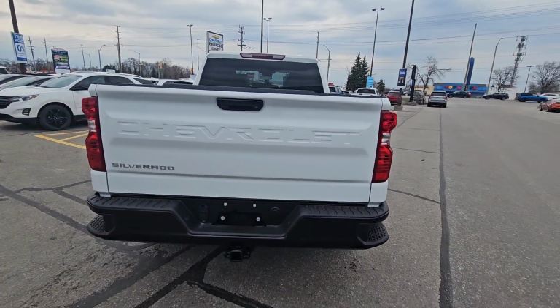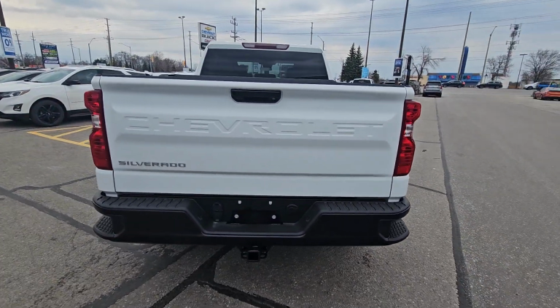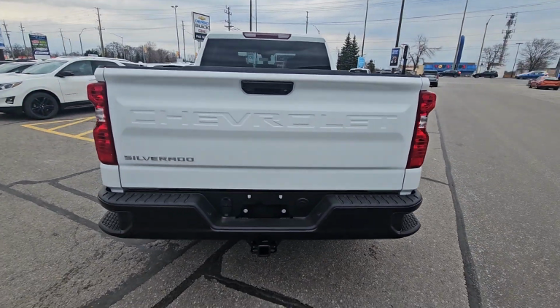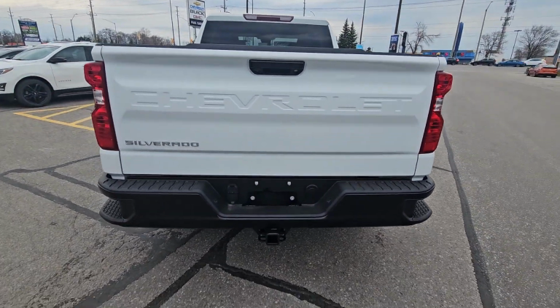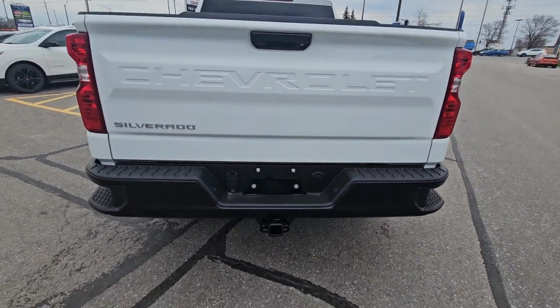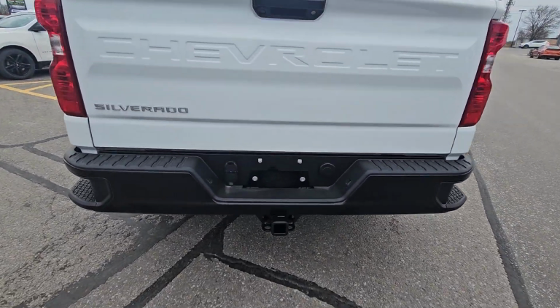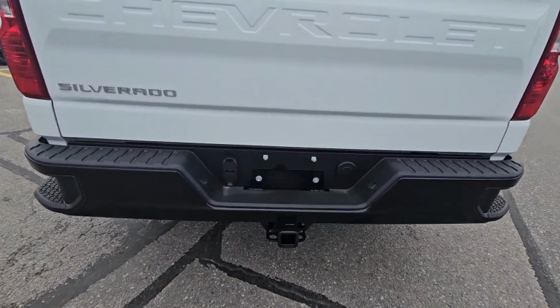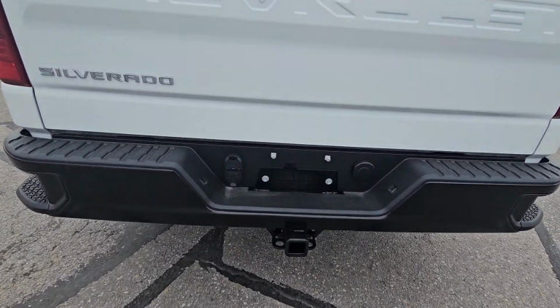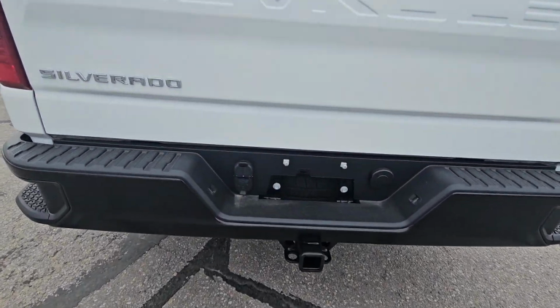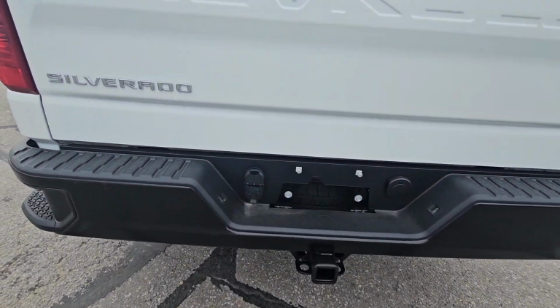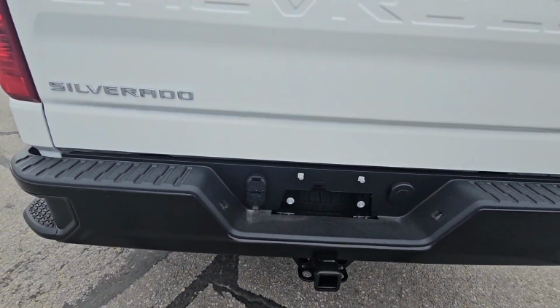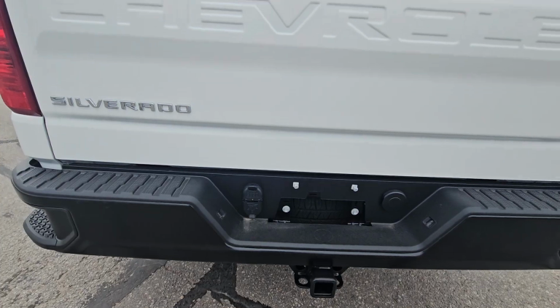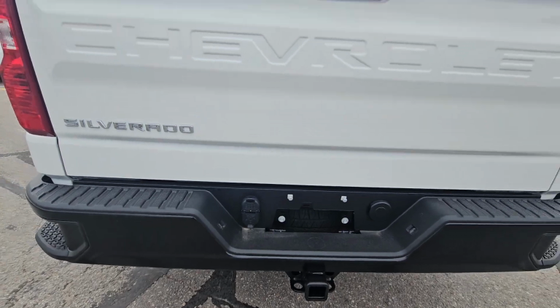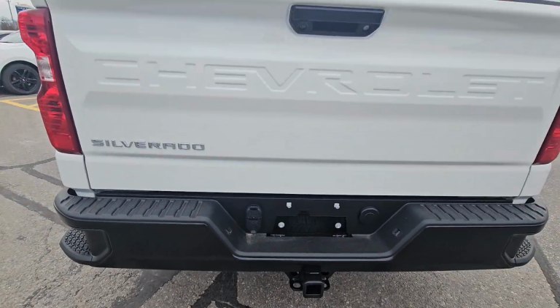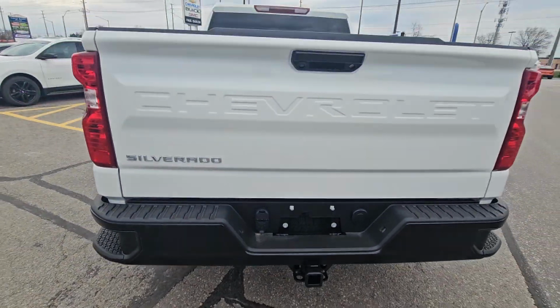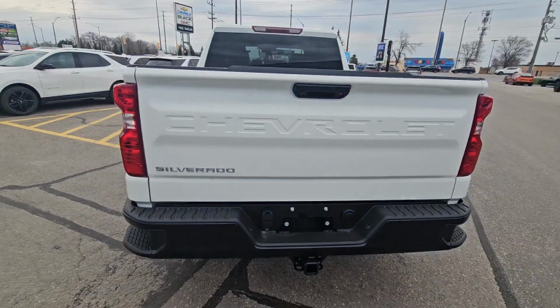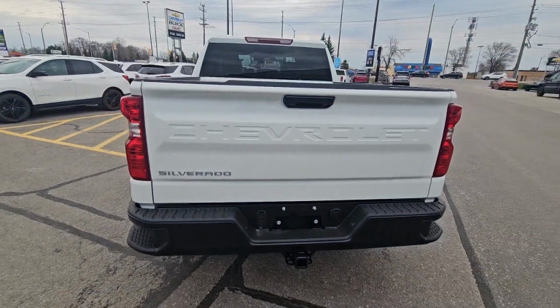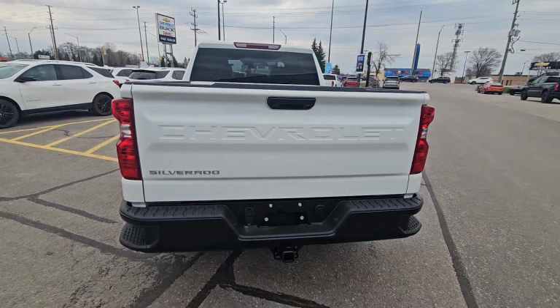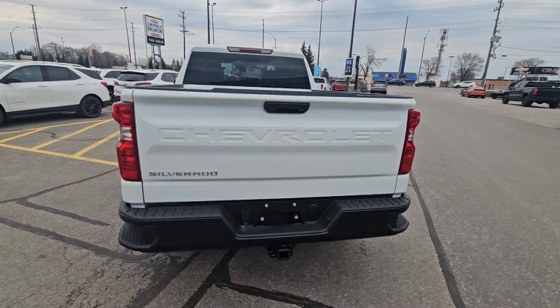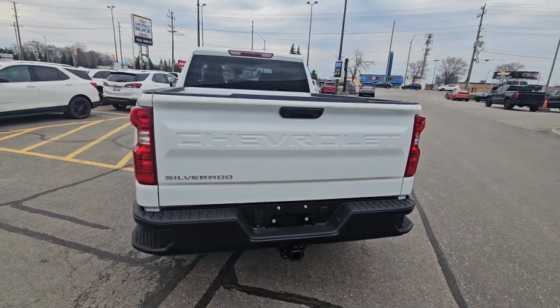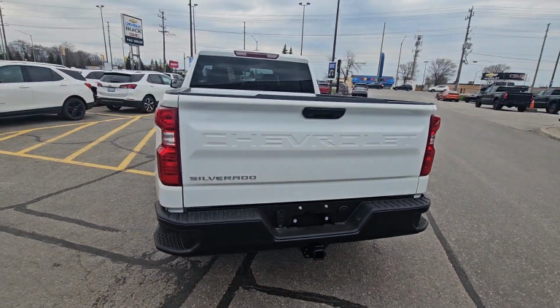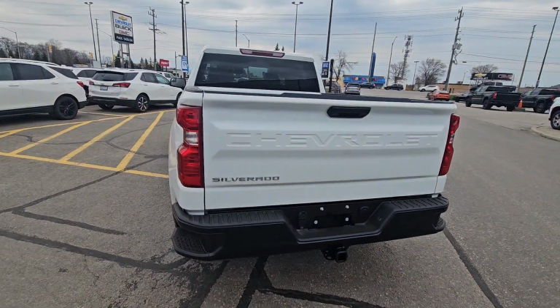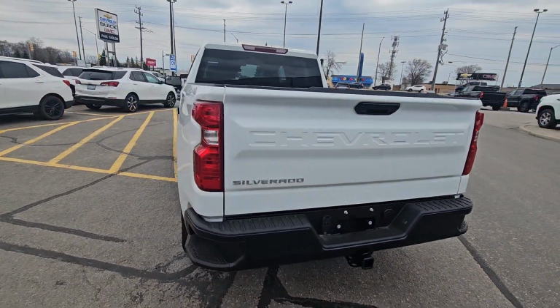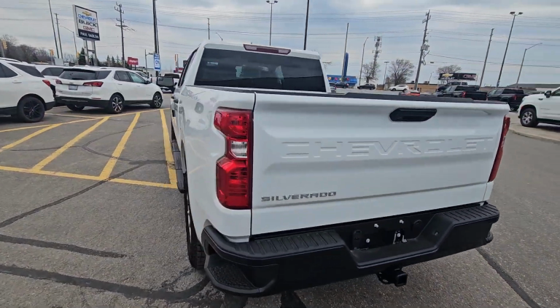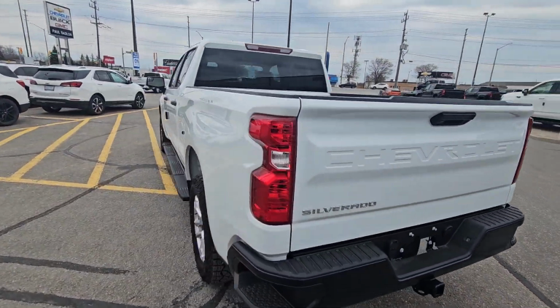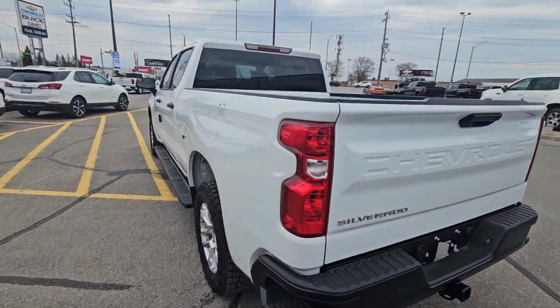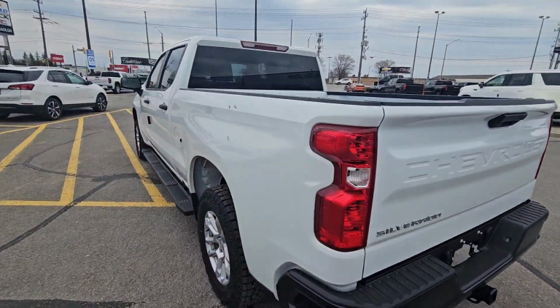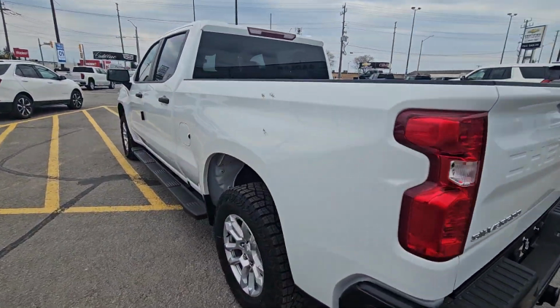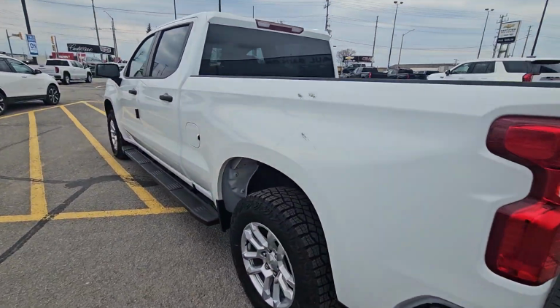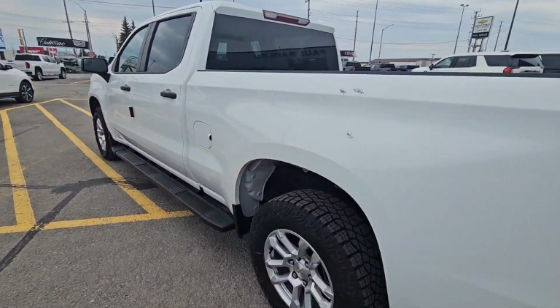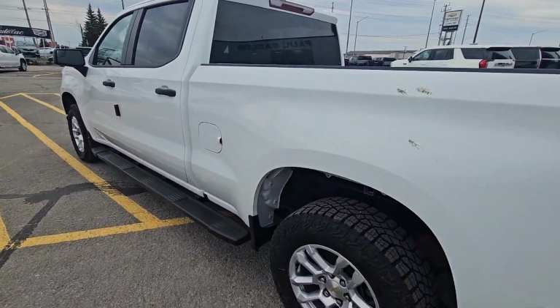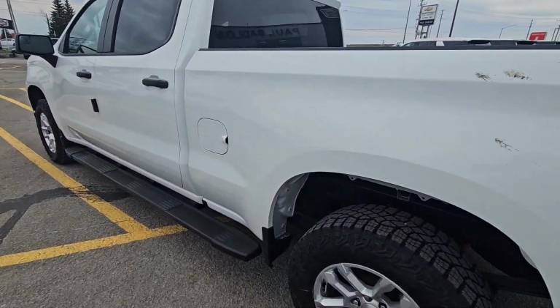It has a full trailer package on there with both wiring — 4-way flat and 7-way round. And it does have the brake controller in it.